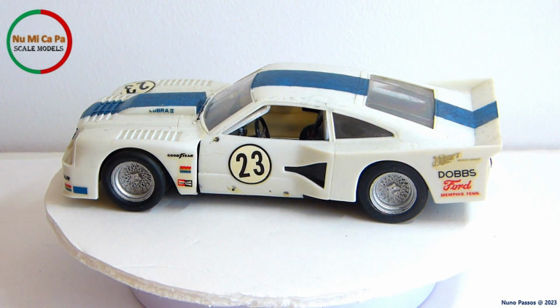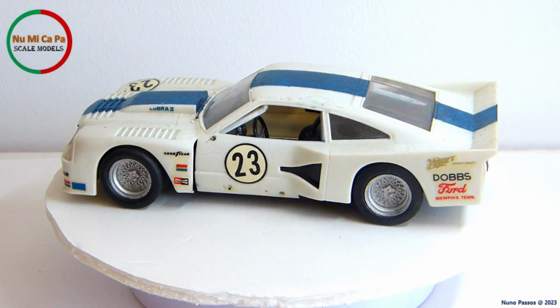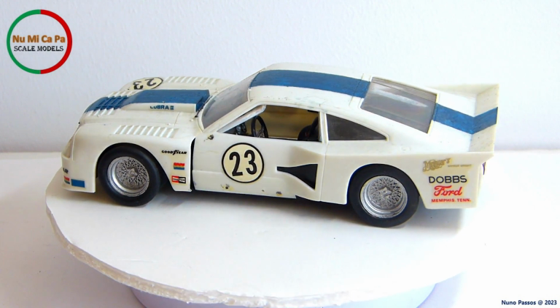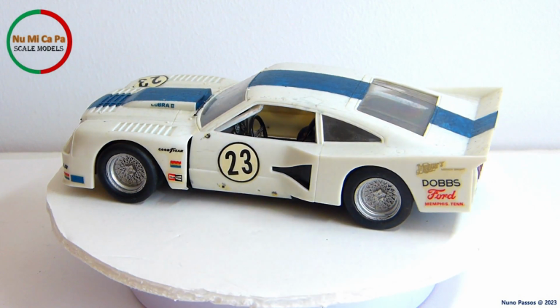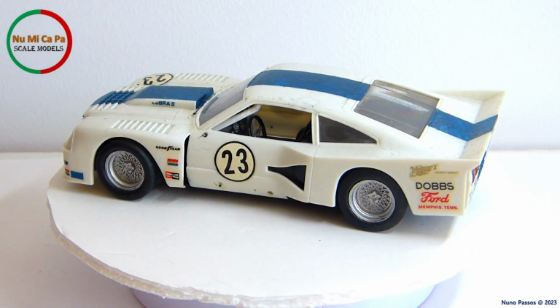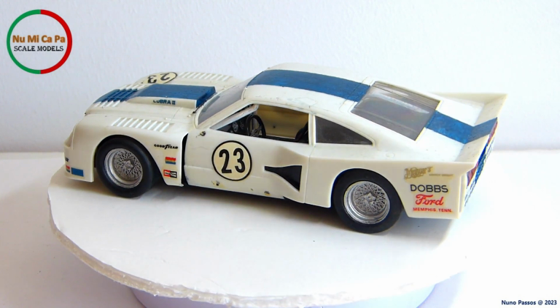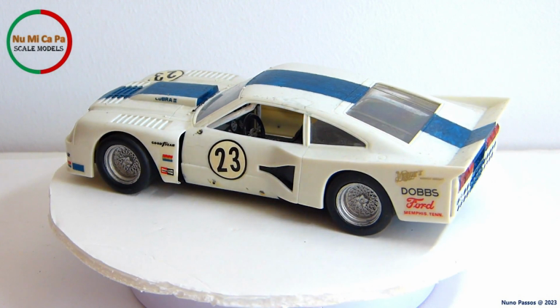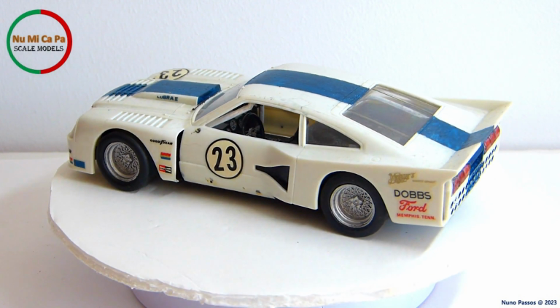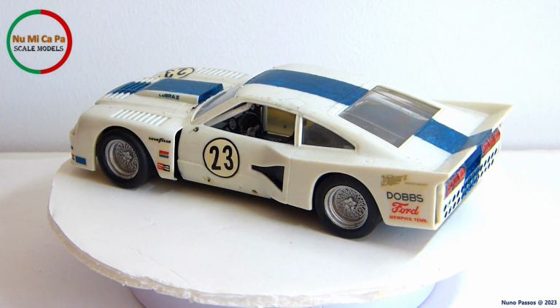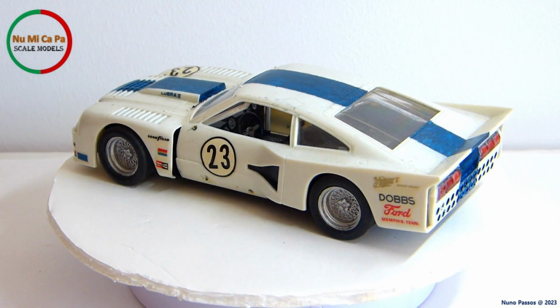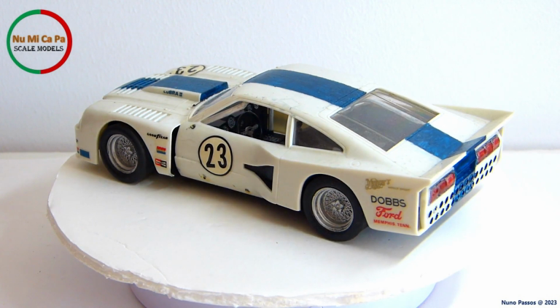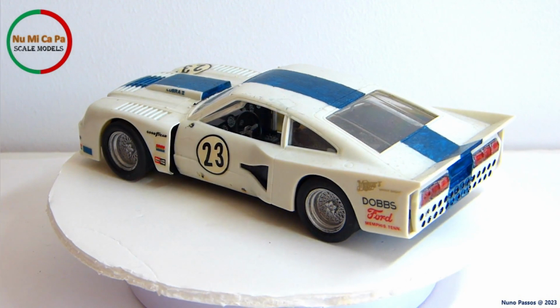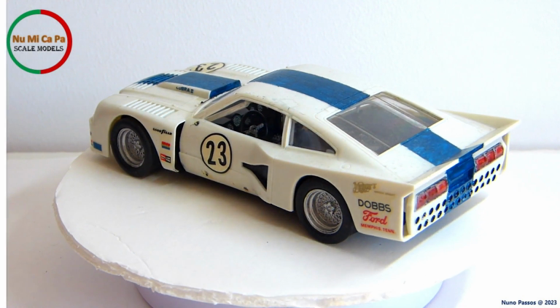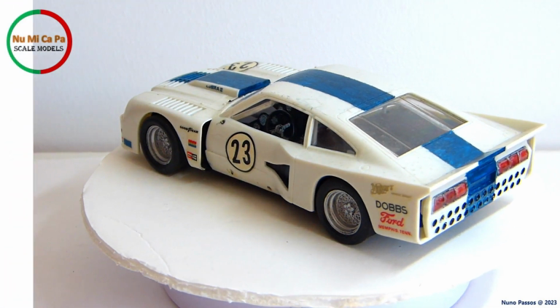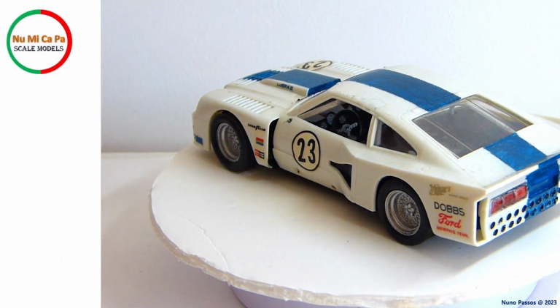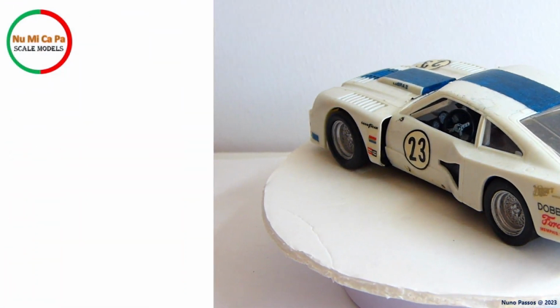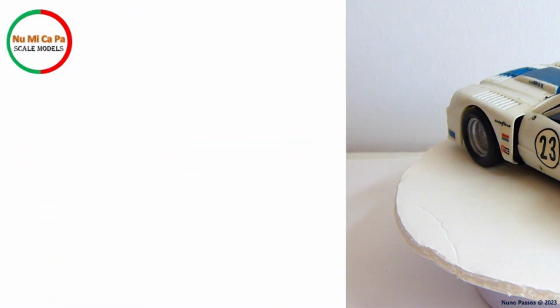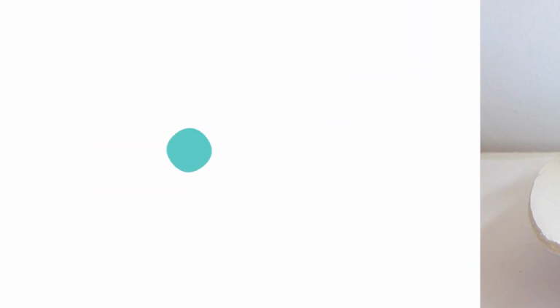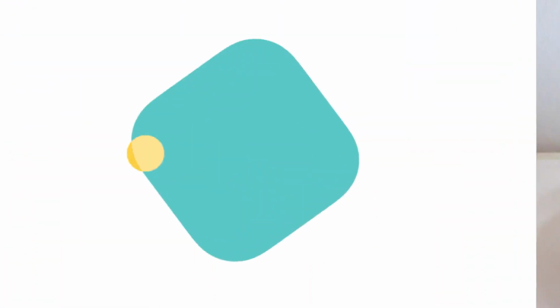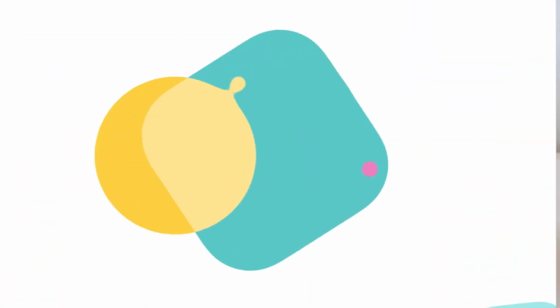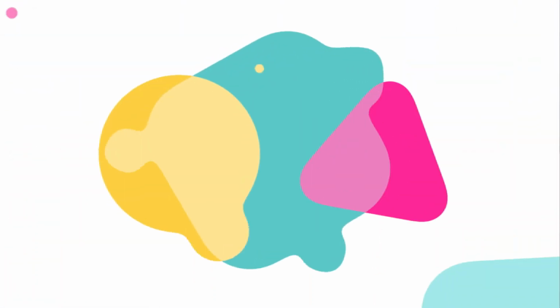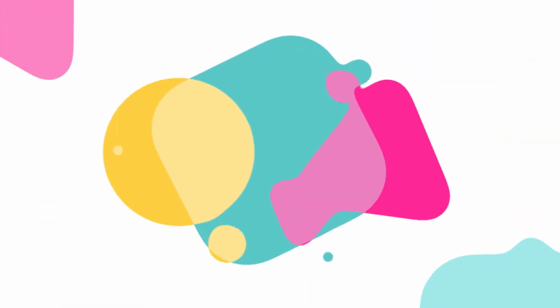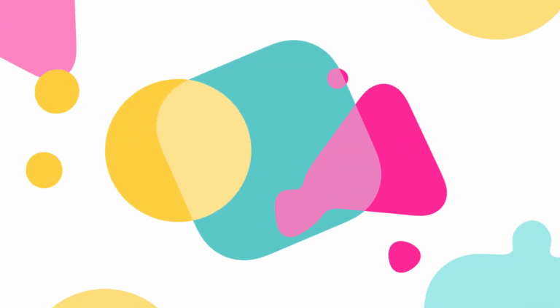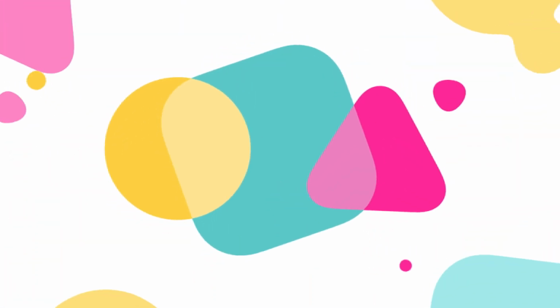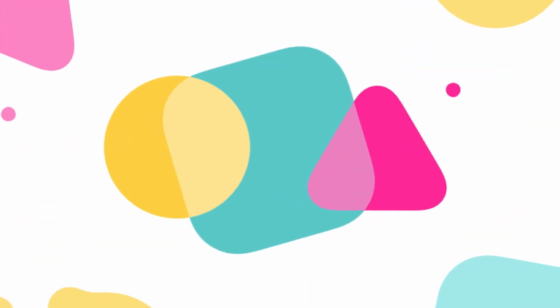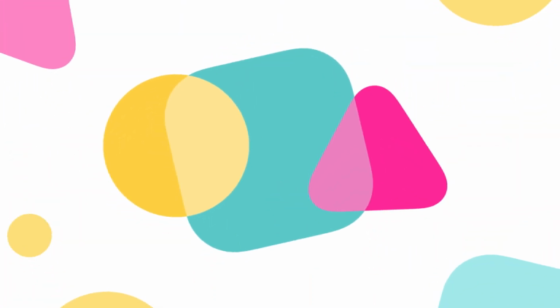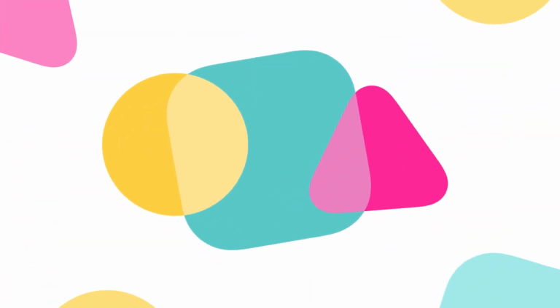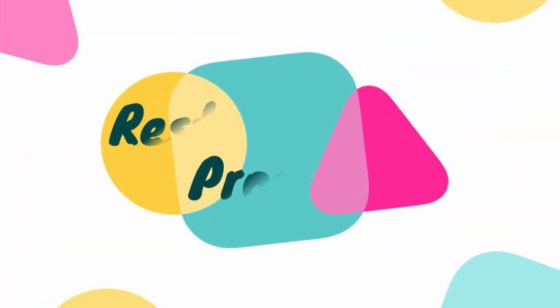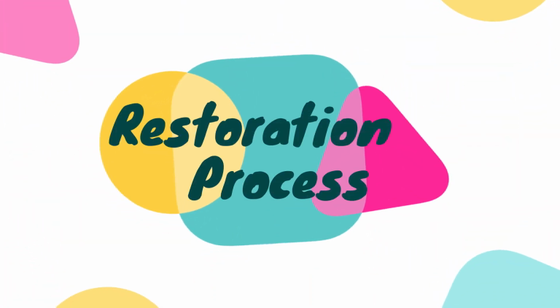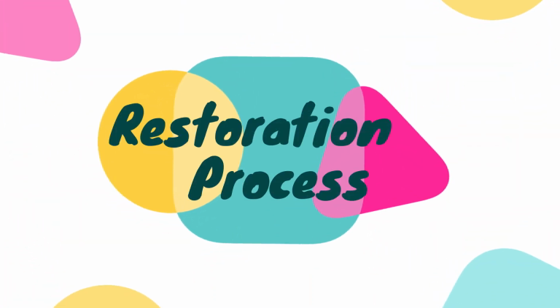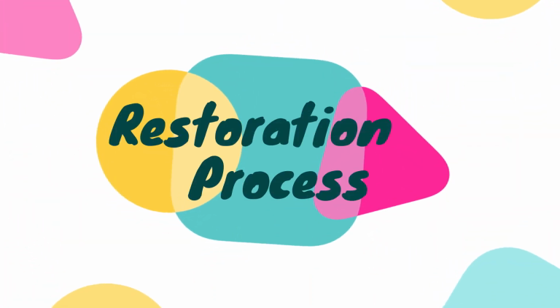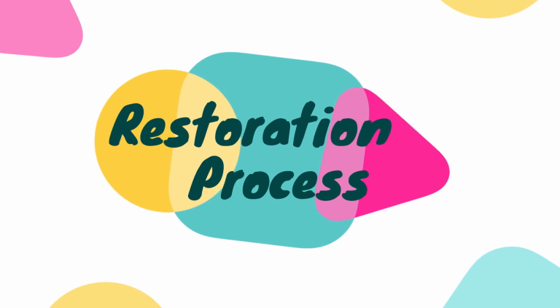Some other details I need to paint or repaint, but now let me show you my restoration process.